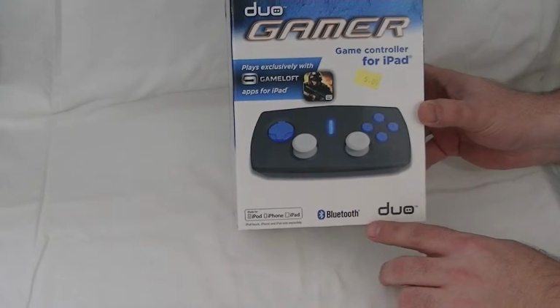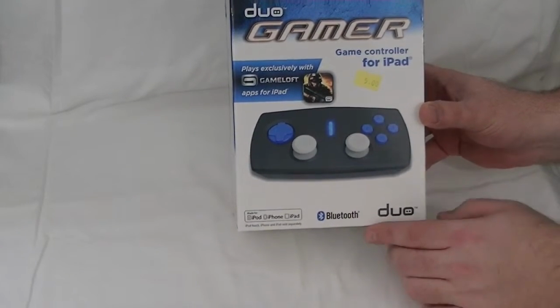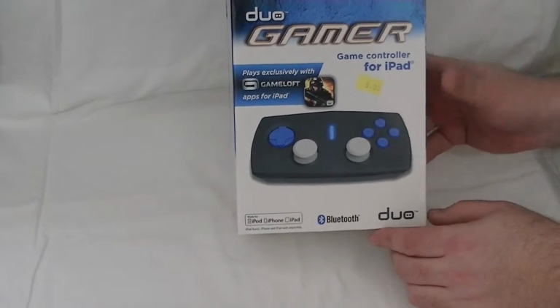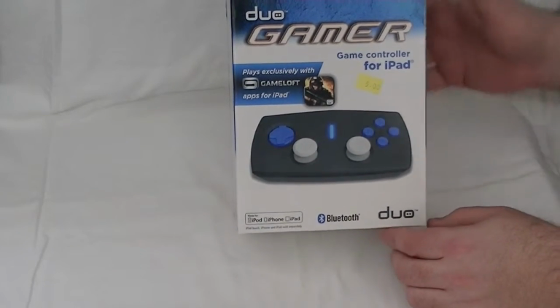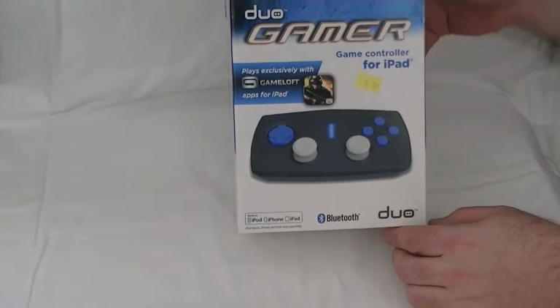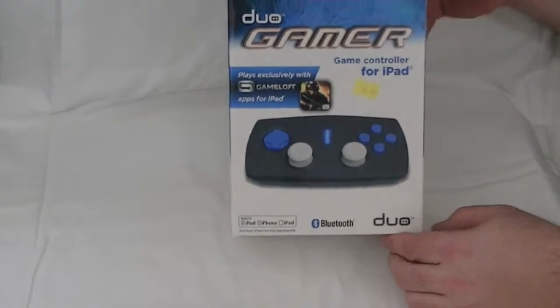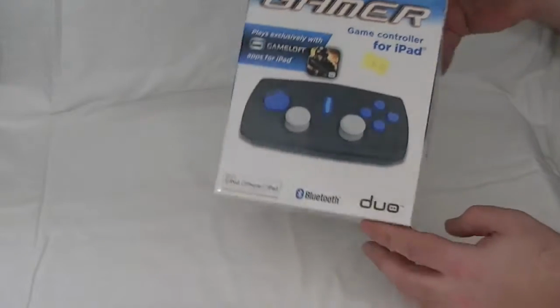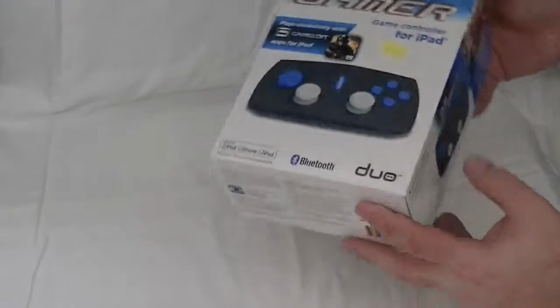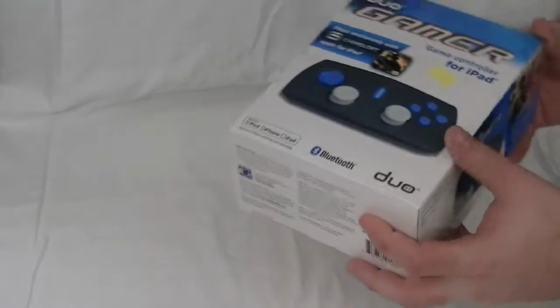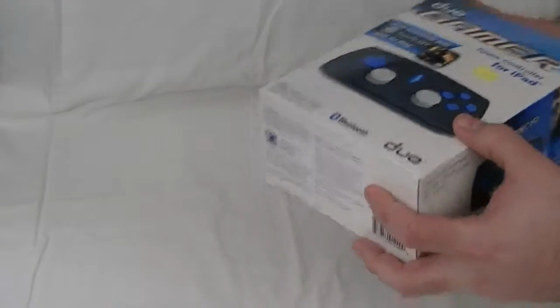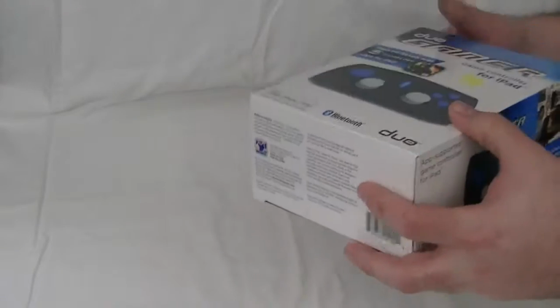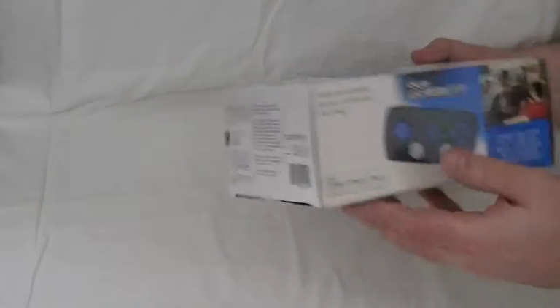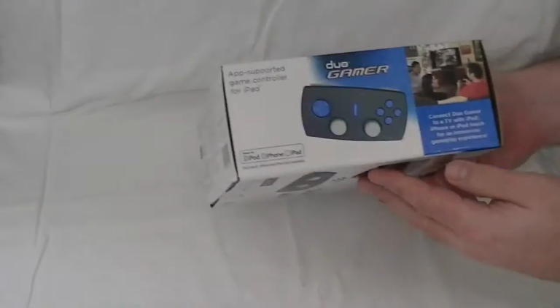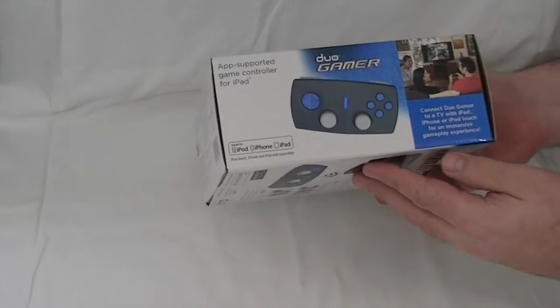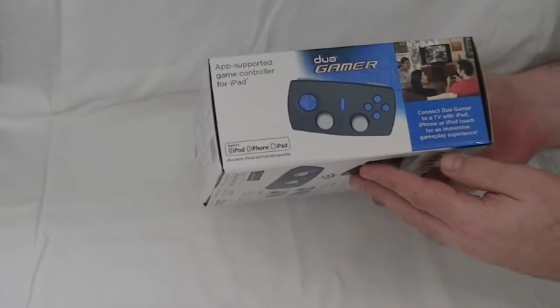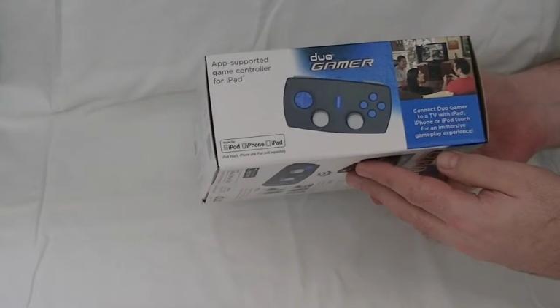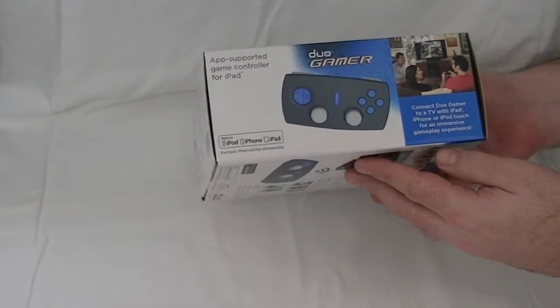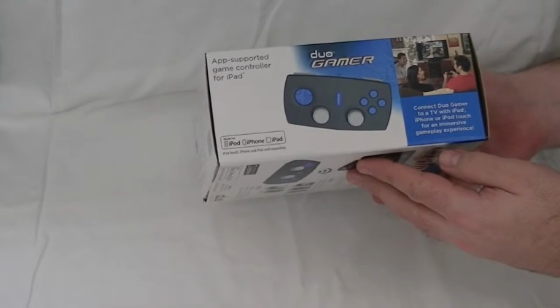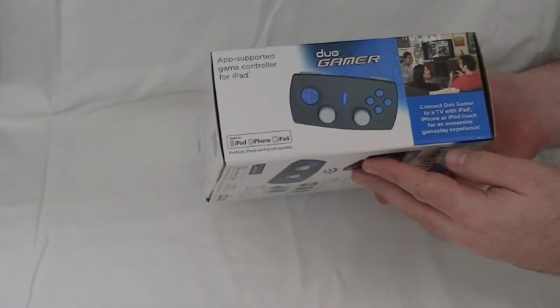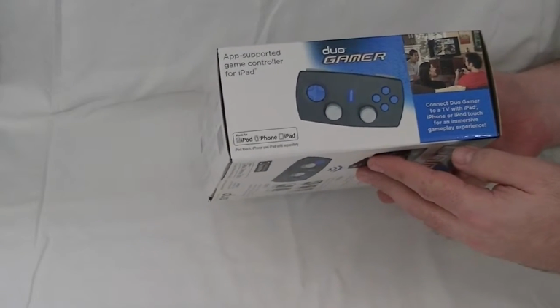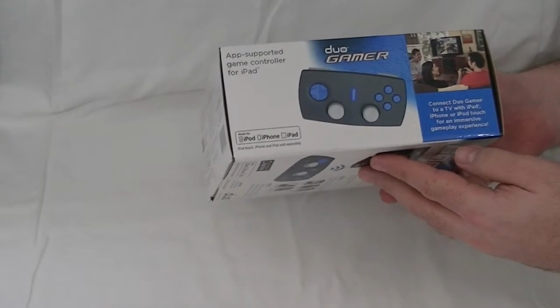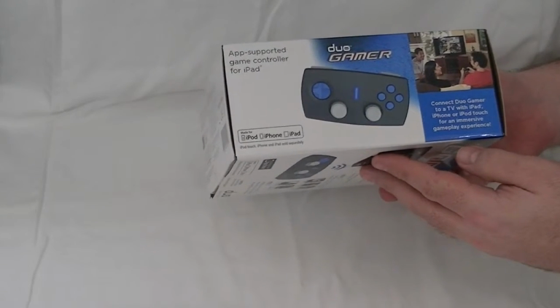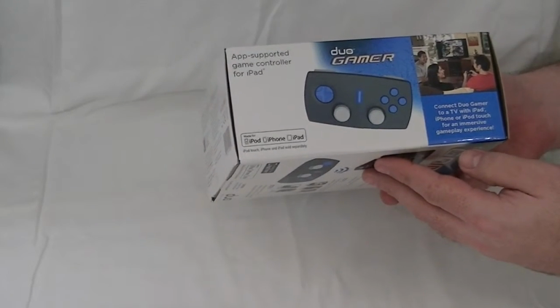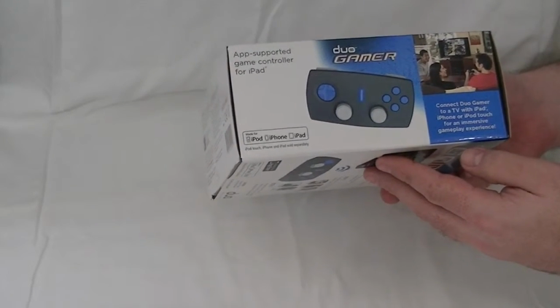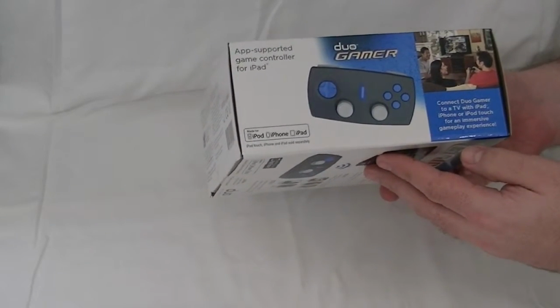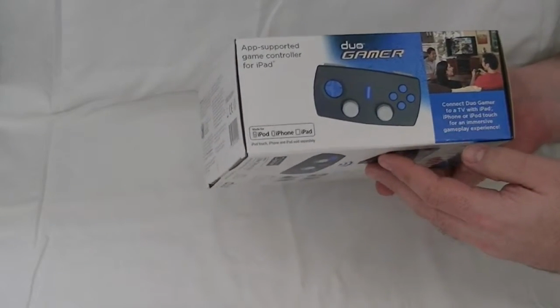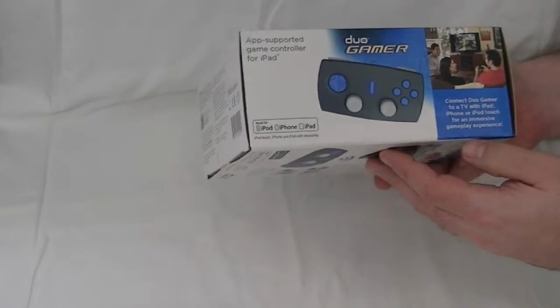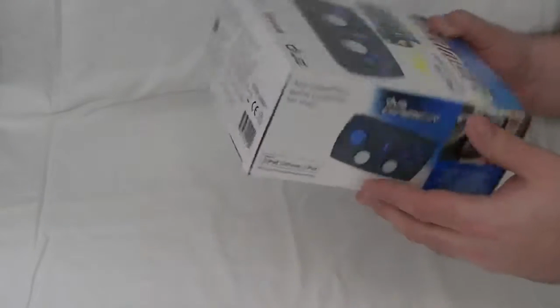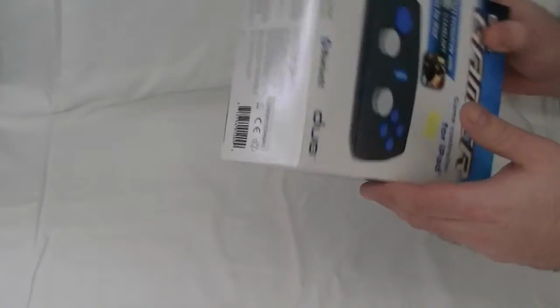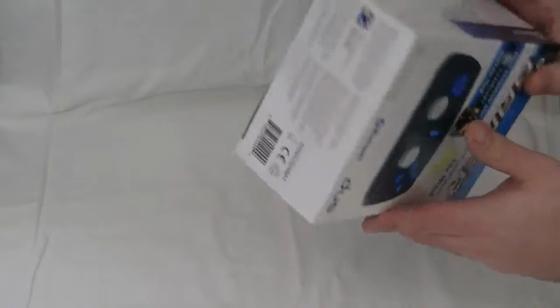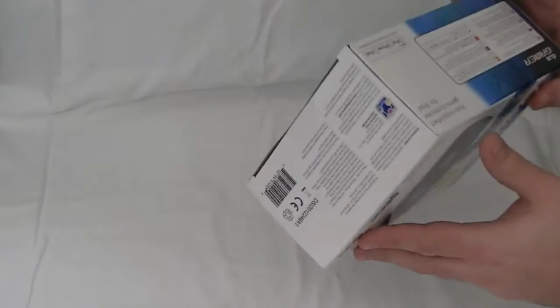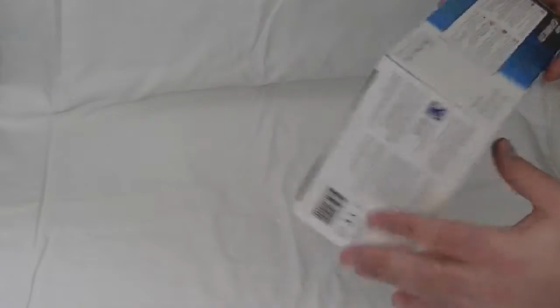It is Bluetooth. I picked this up for $5 at a flea market while my wife was in a doctor's appointment. She's fine, by the way.